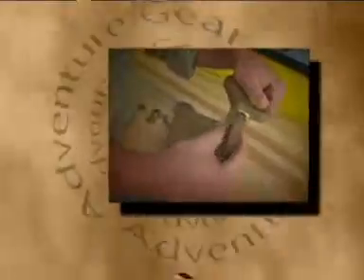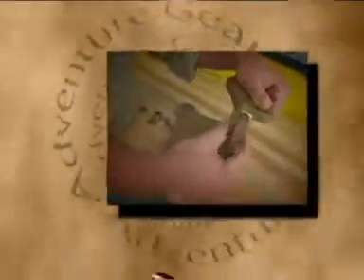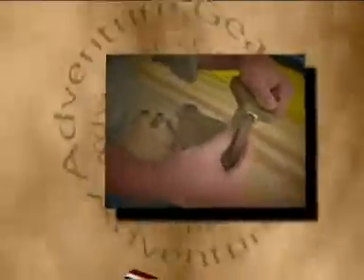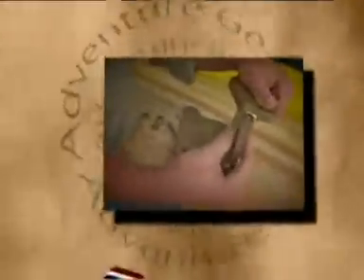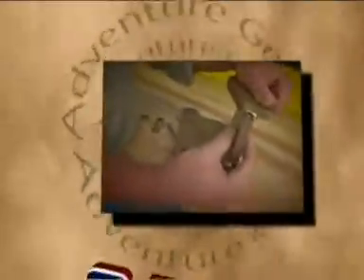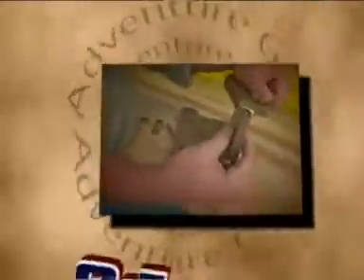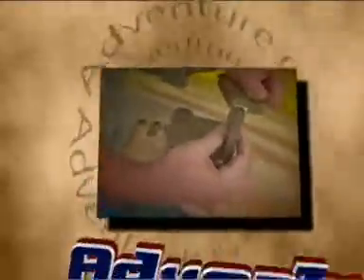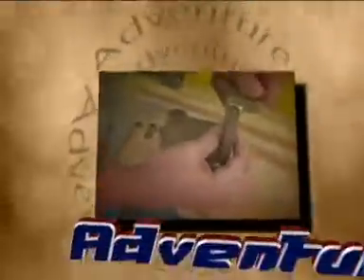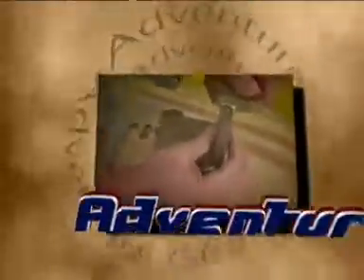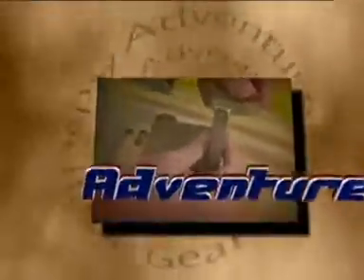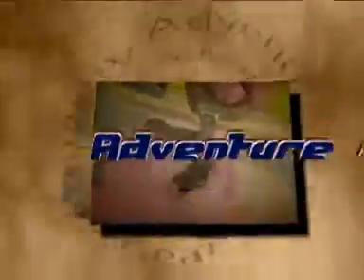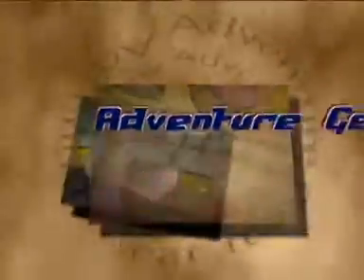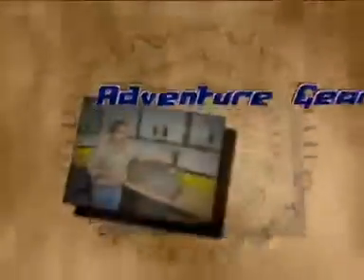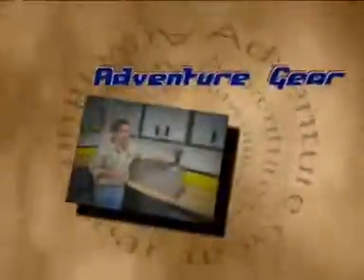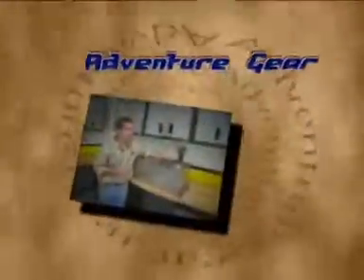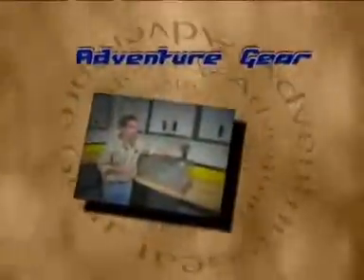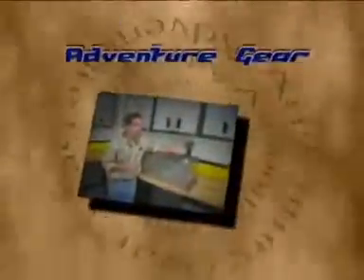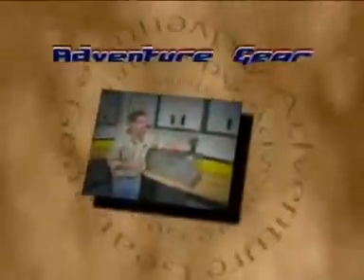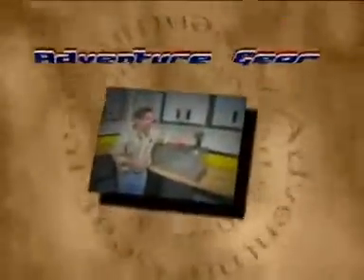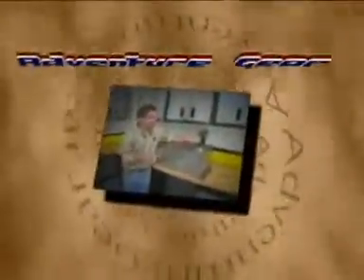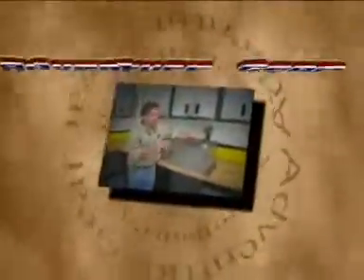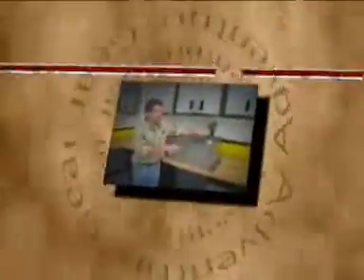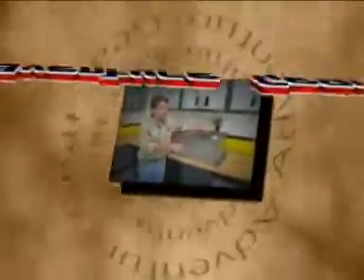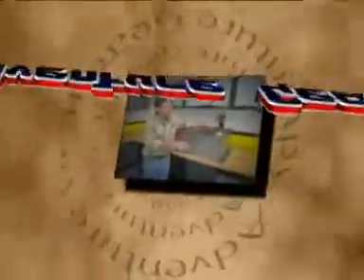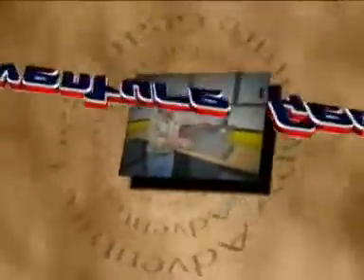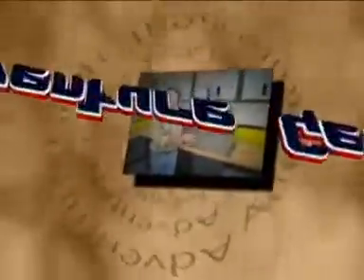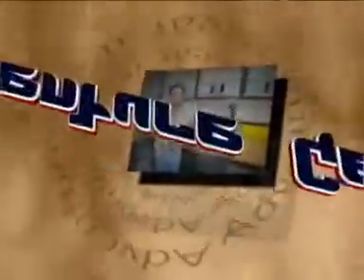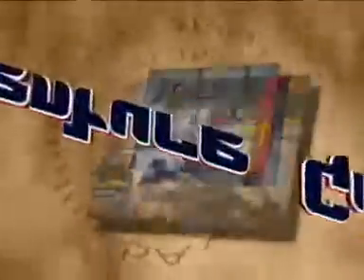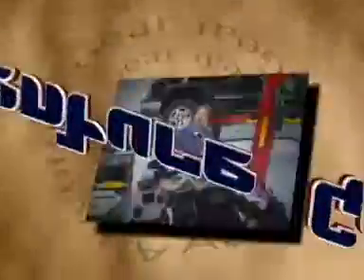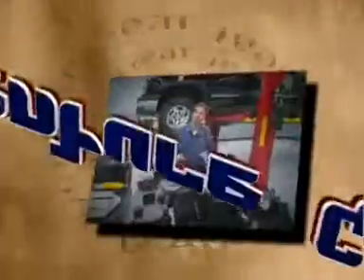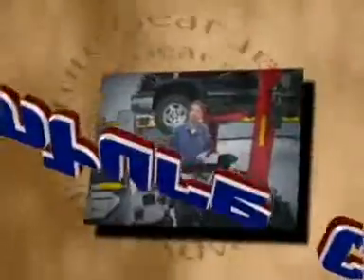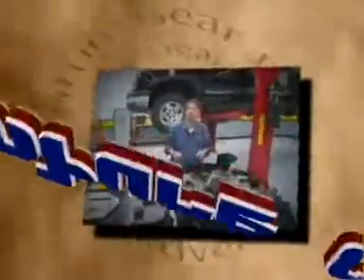Get ready for this week's adventure gear. Hardcore gear designed for the hardcore off-roader.